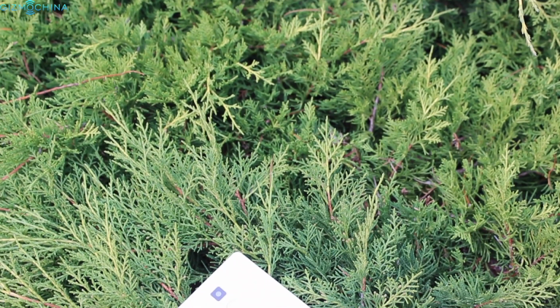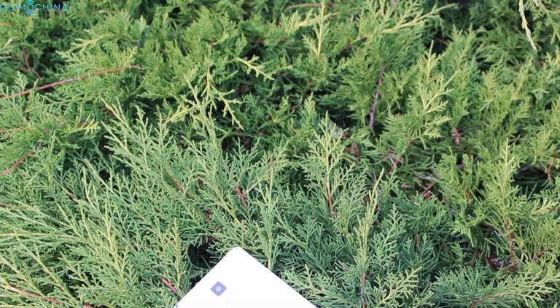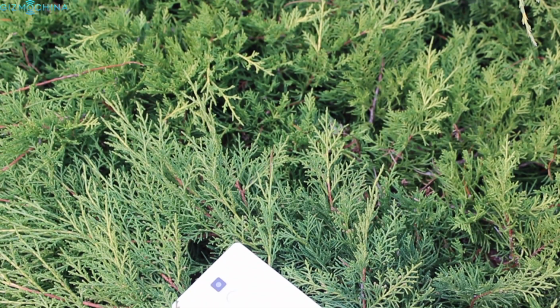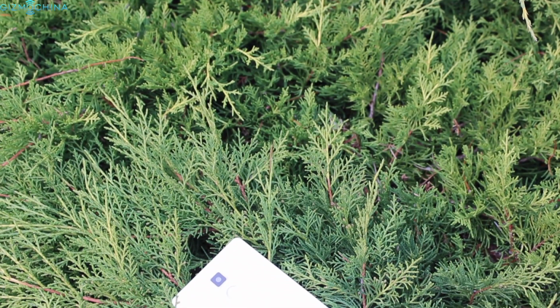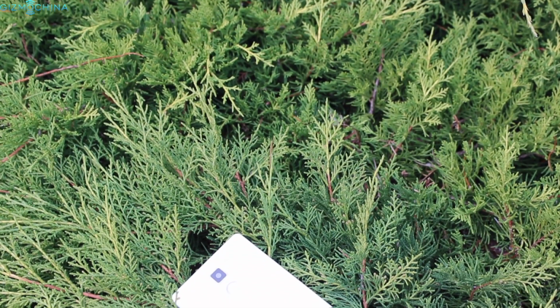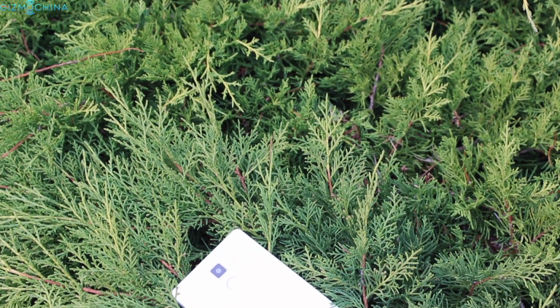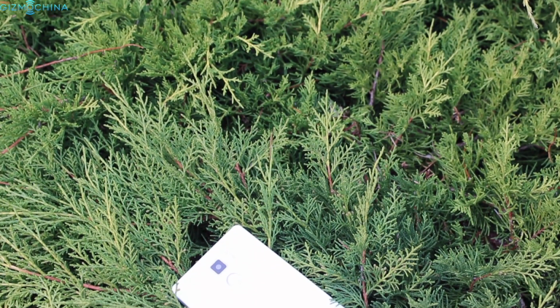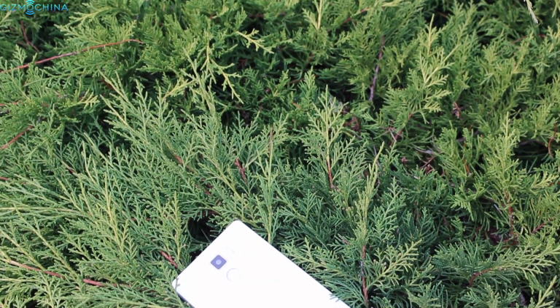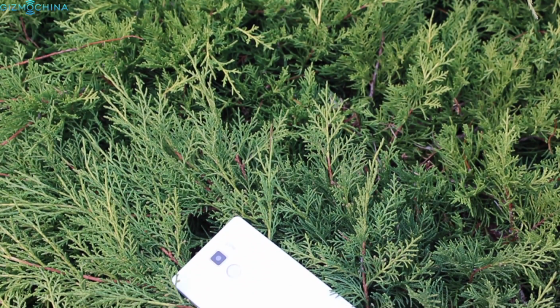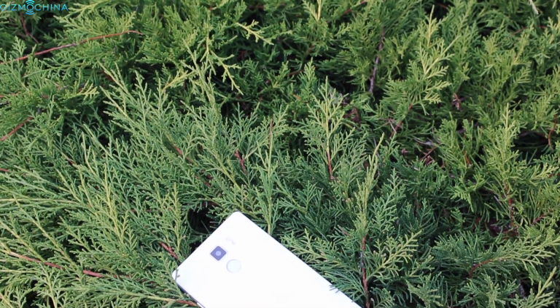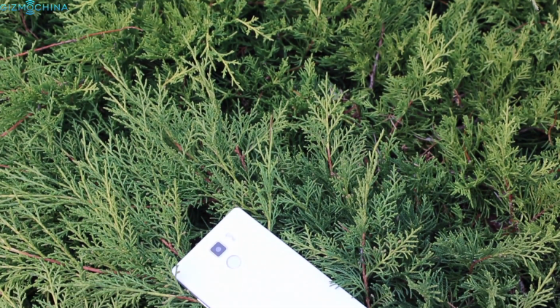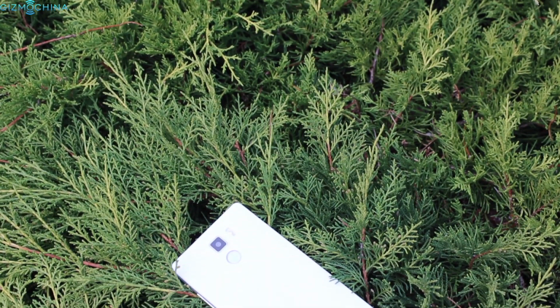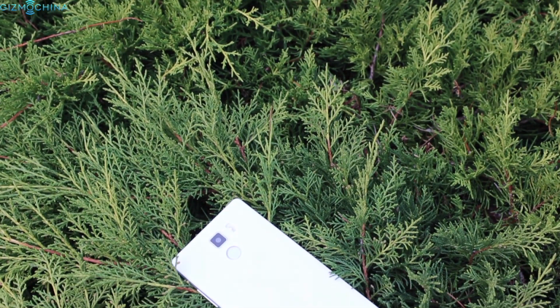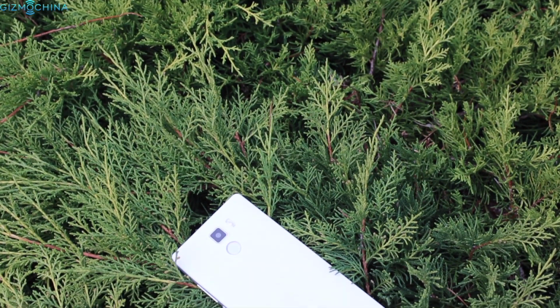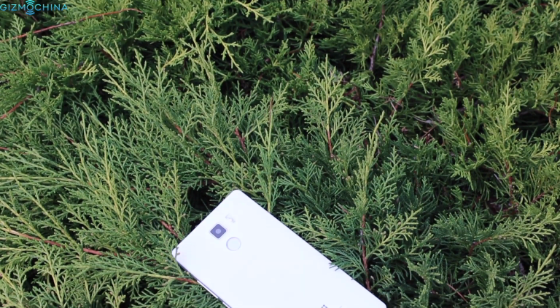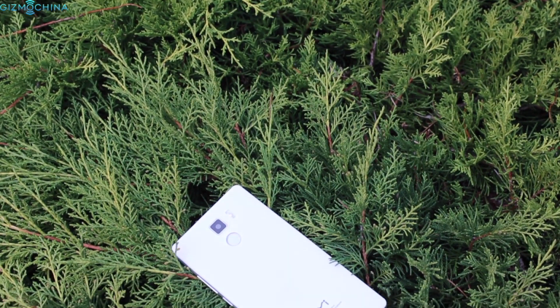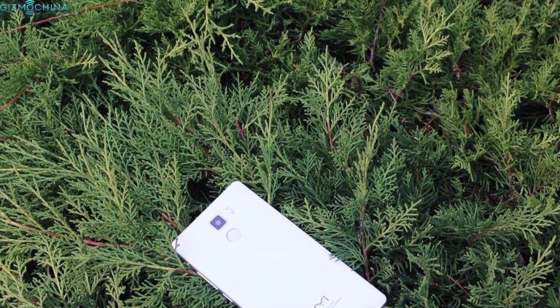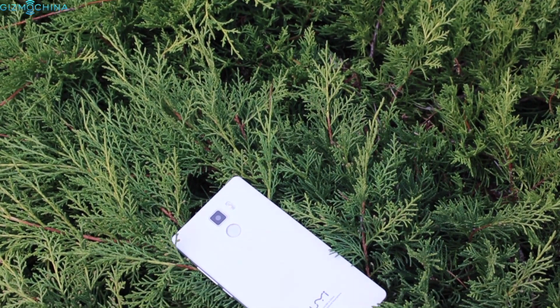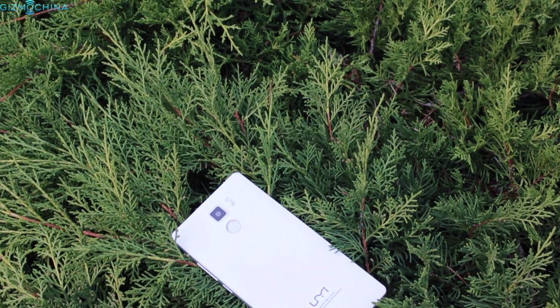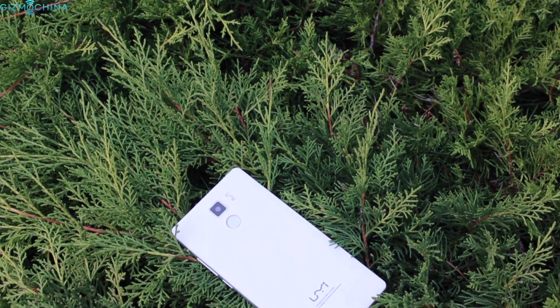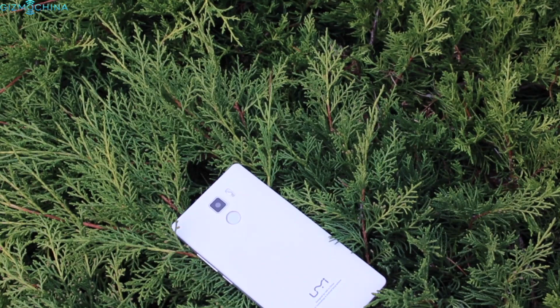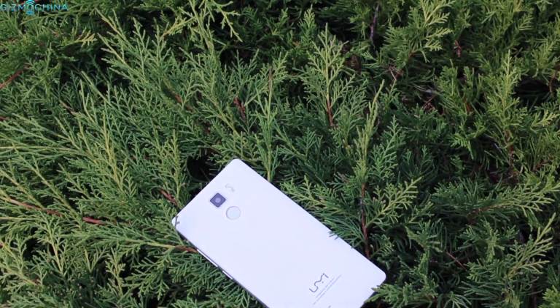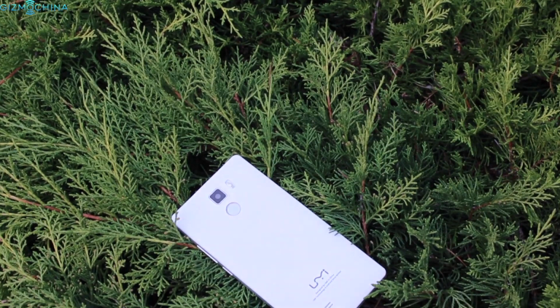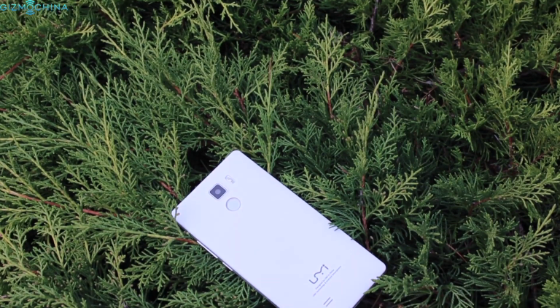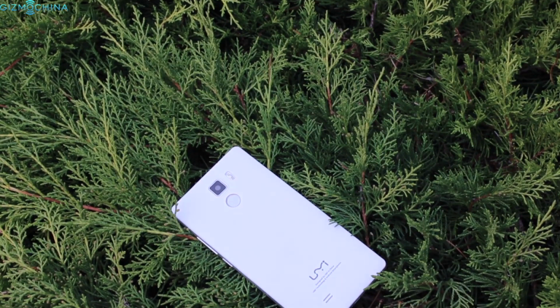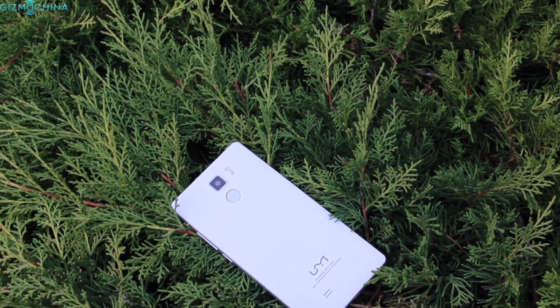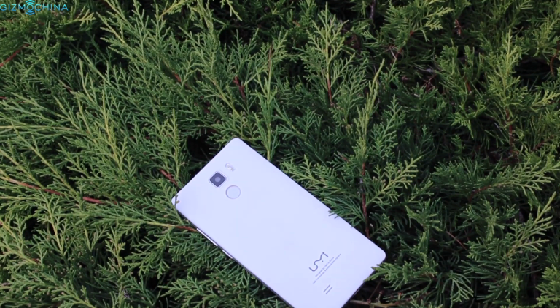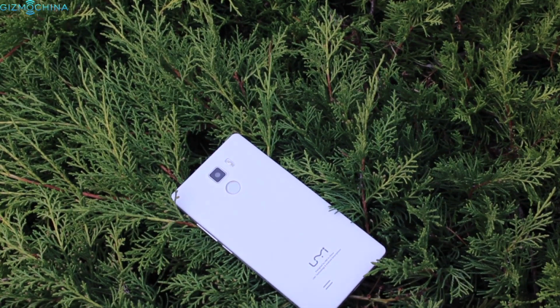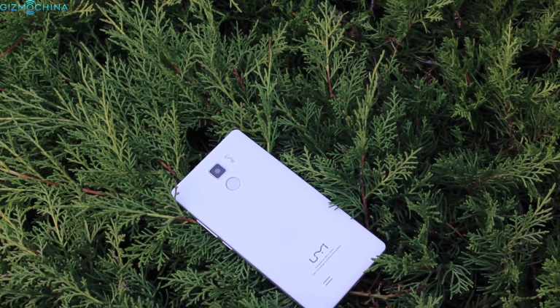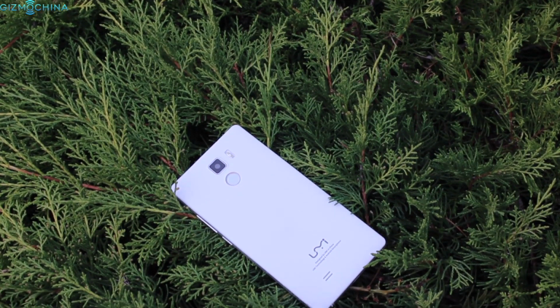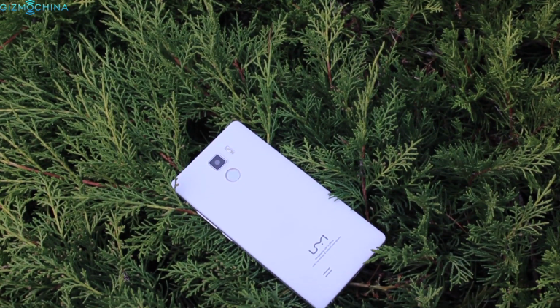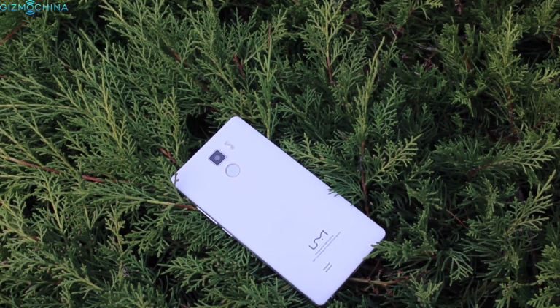Hi everyone, this is Linus. You're watching GizmoChina and this is a review of the affordable YumiFair smartphone.